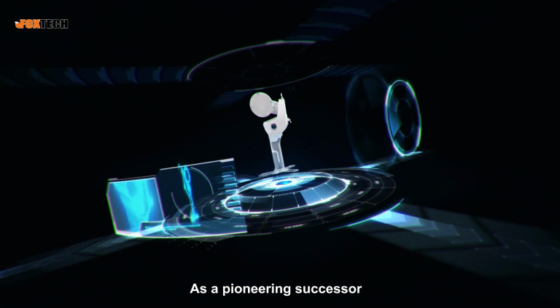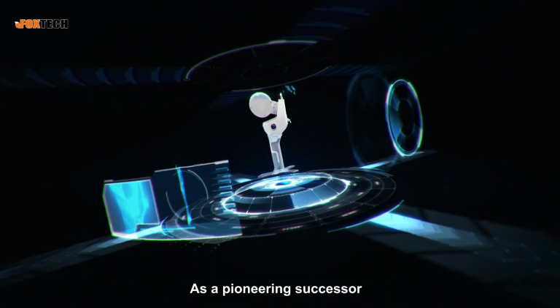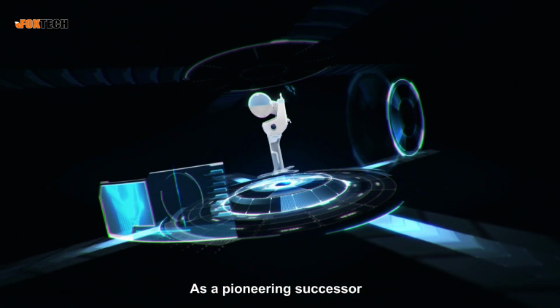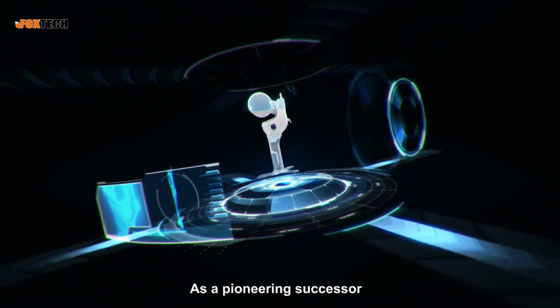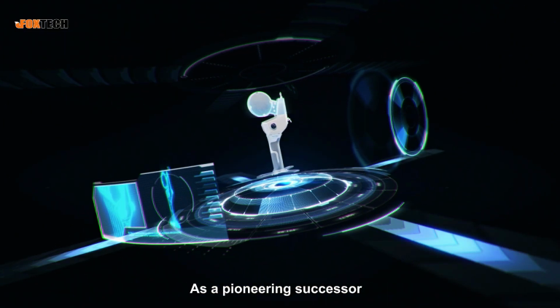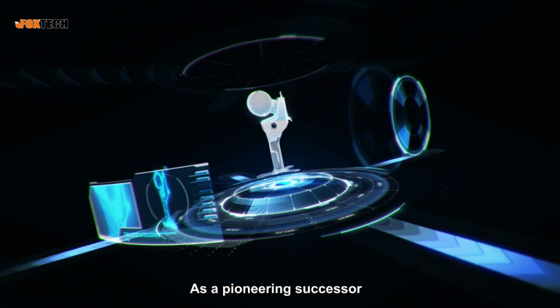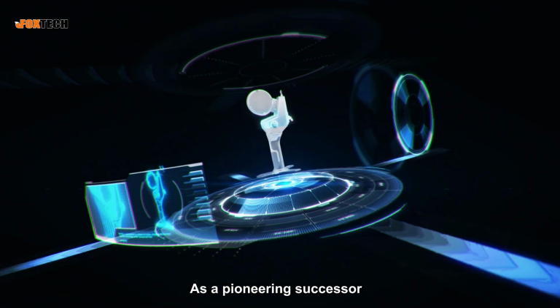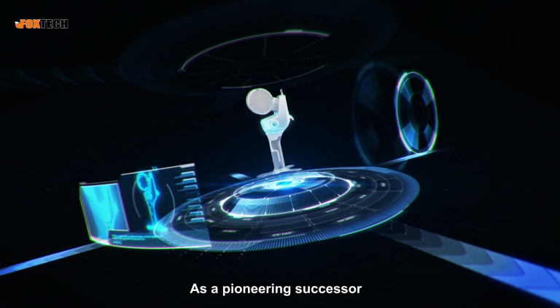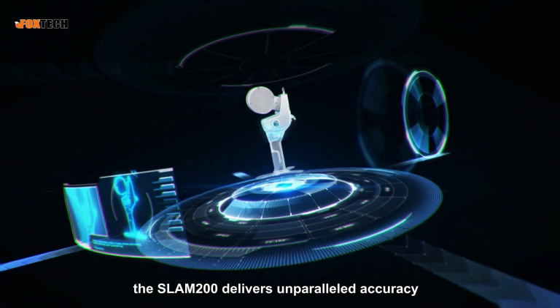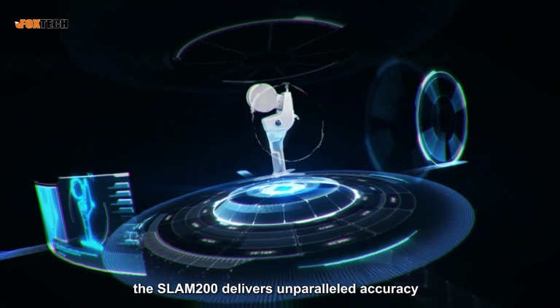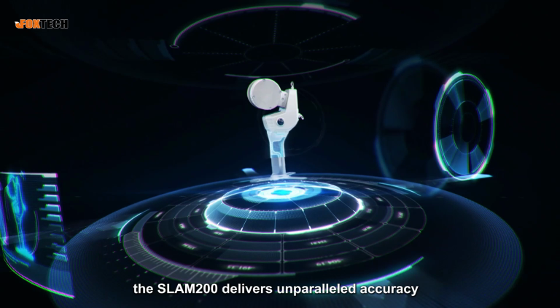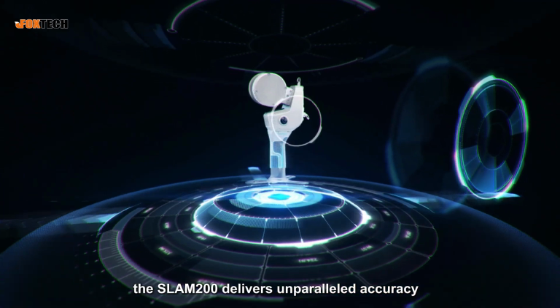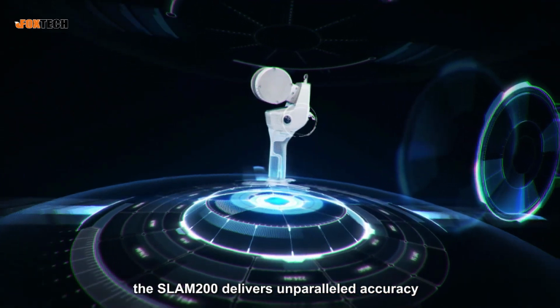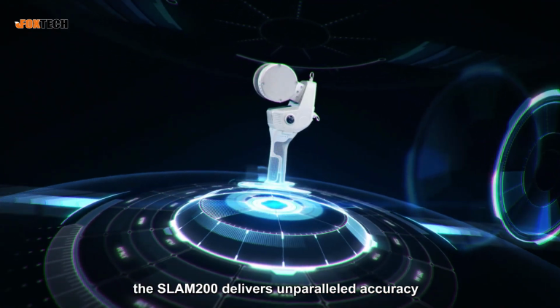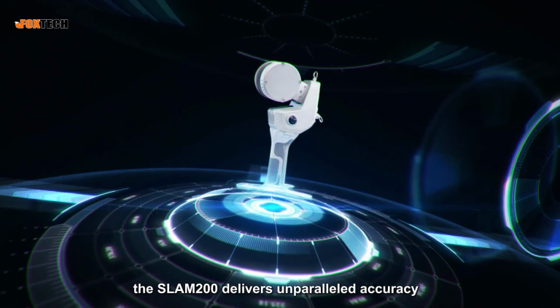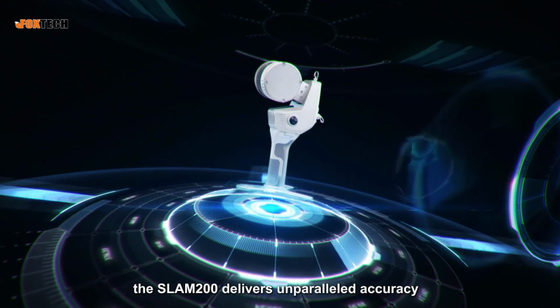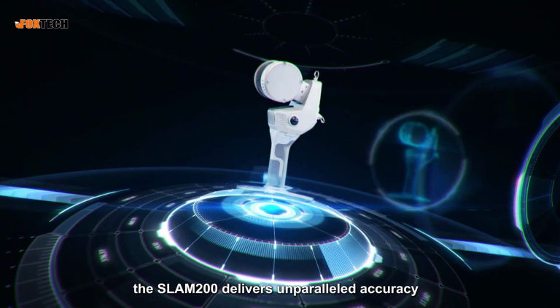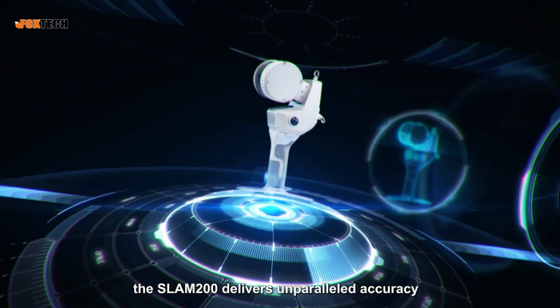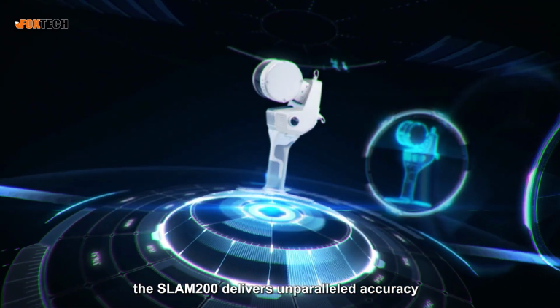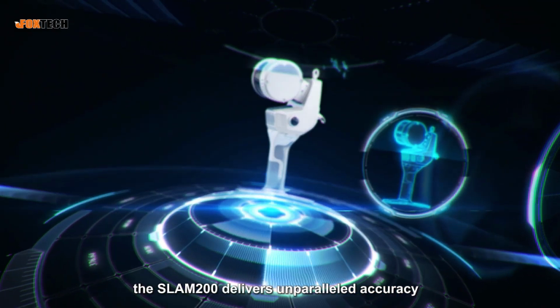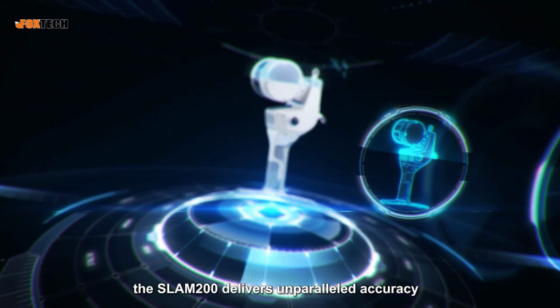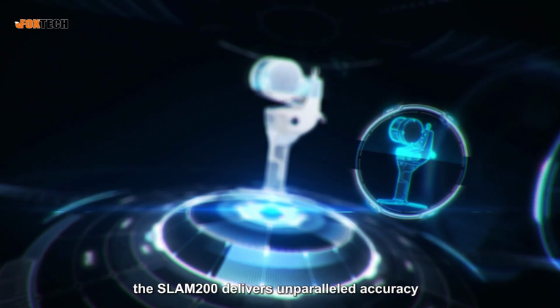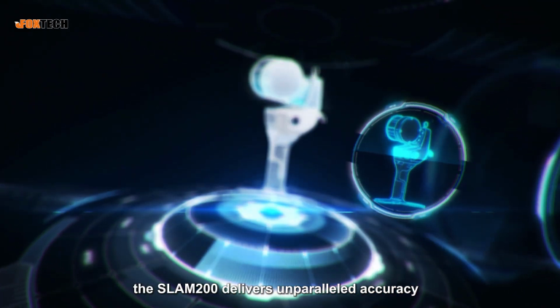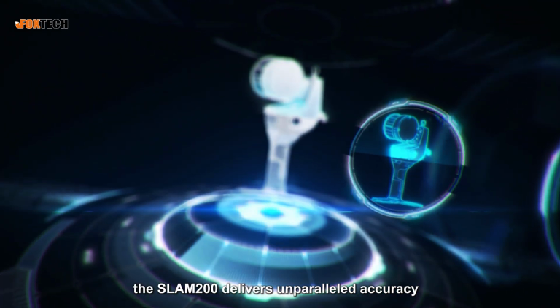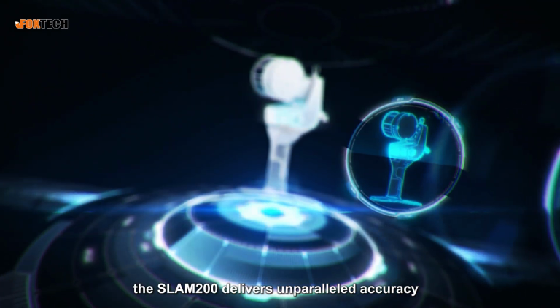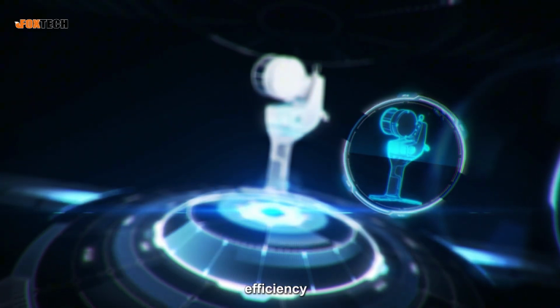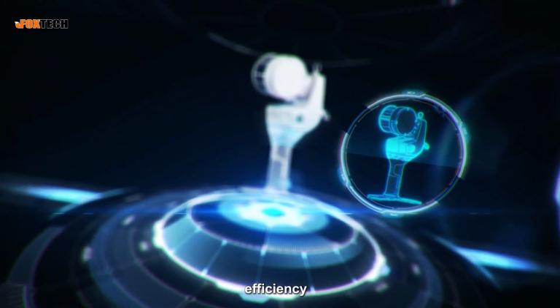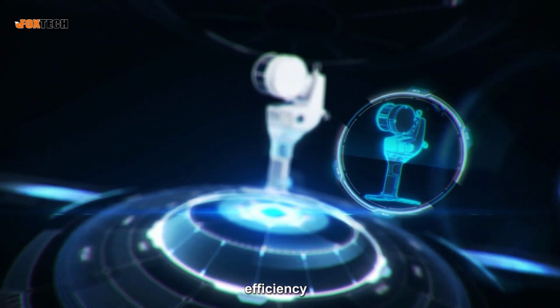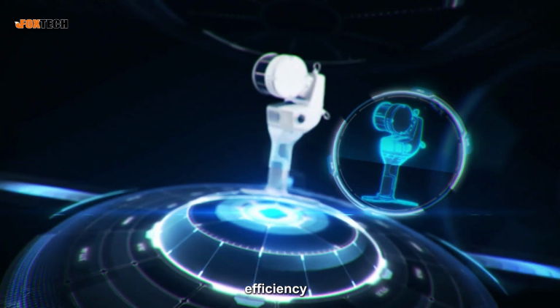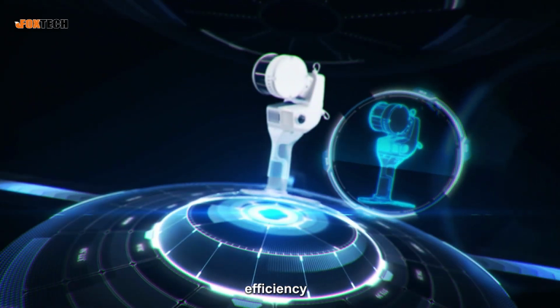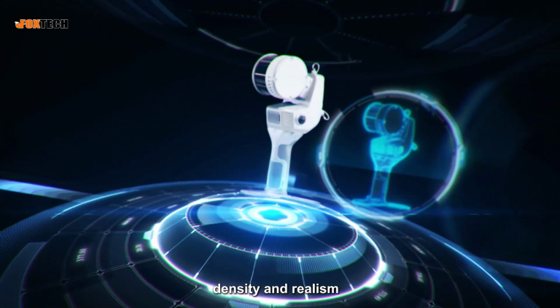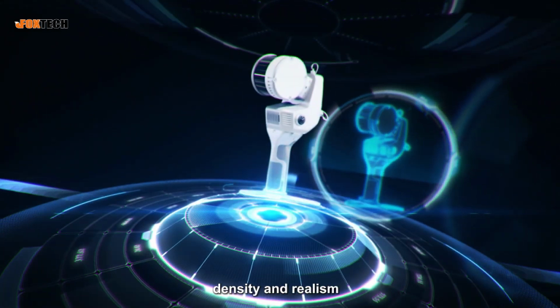As a pioneering successor, the SLAM200 delivers unparalleled accuracy, efficiency, density, and realism.